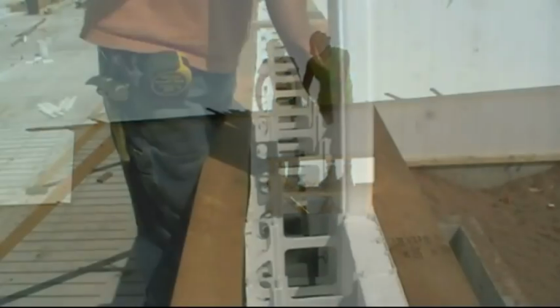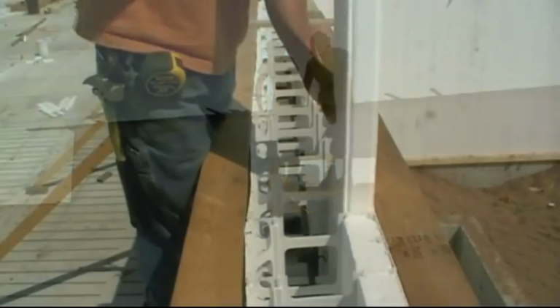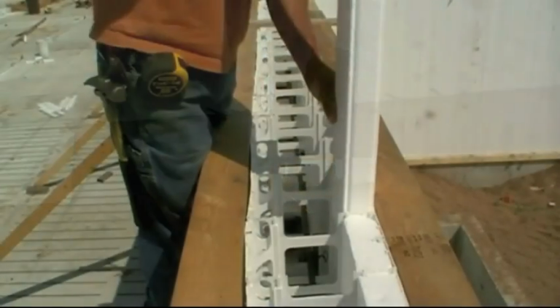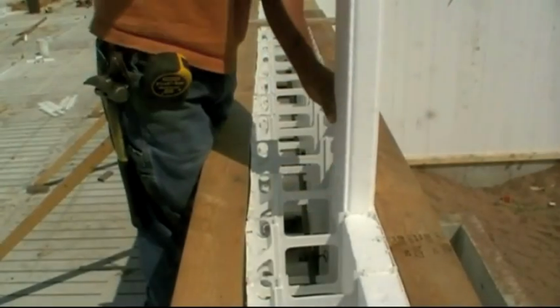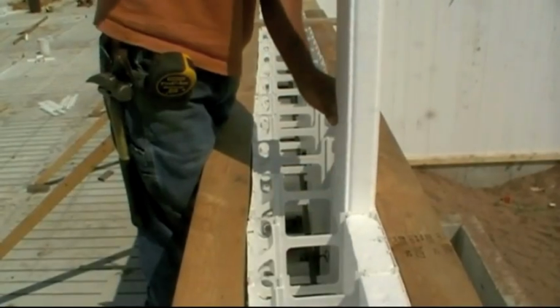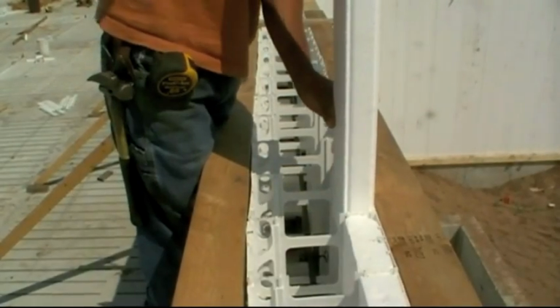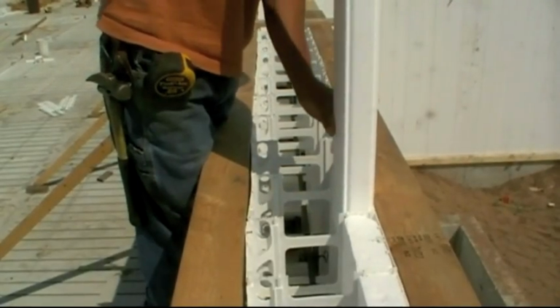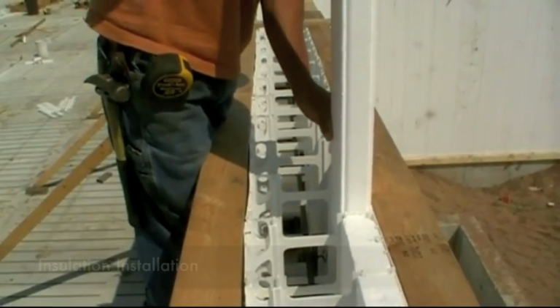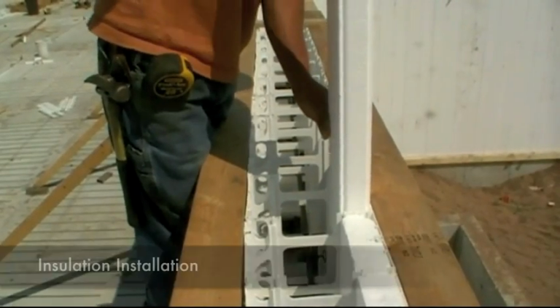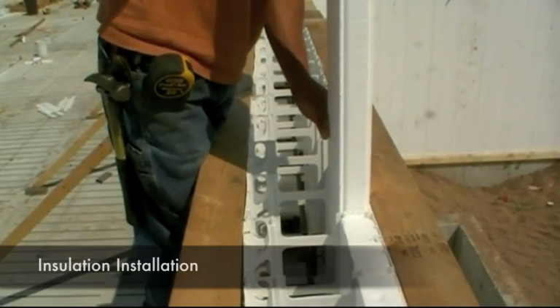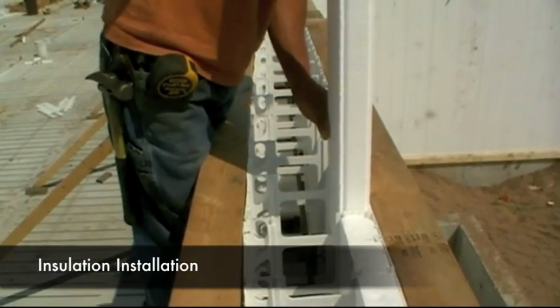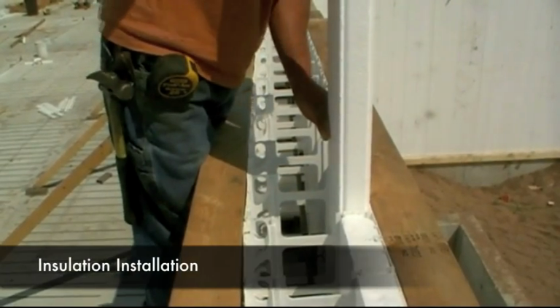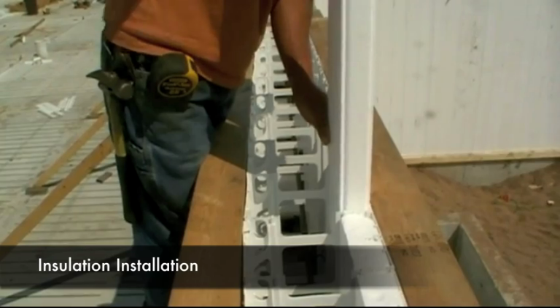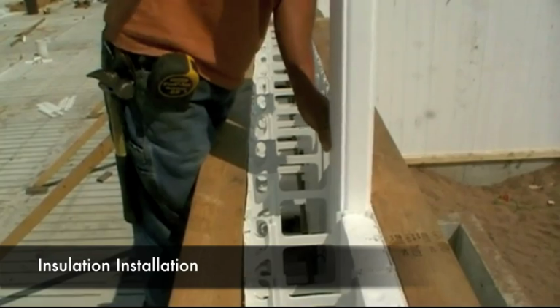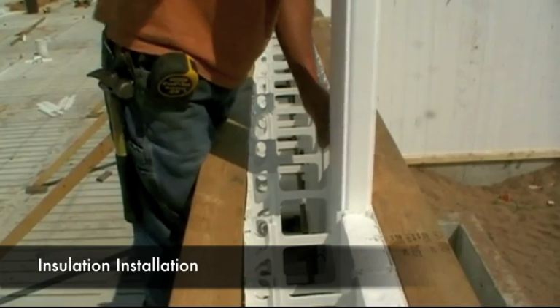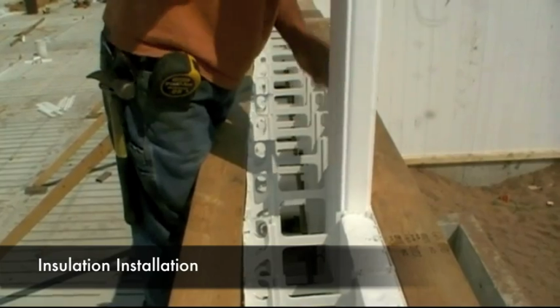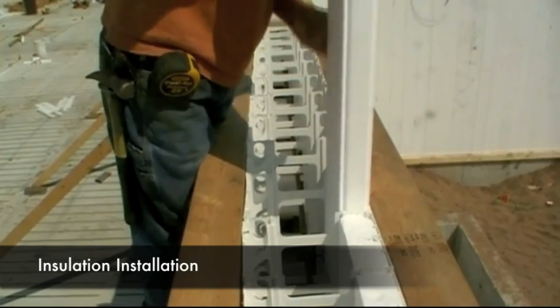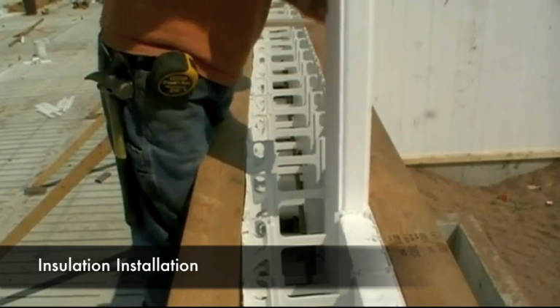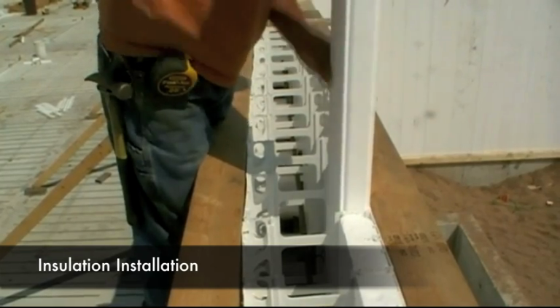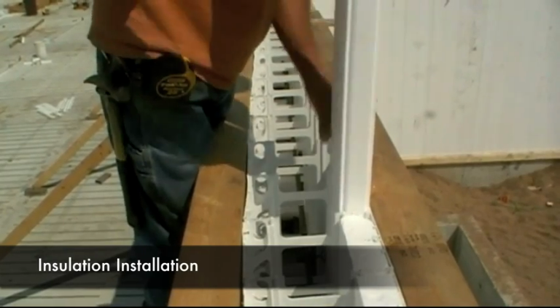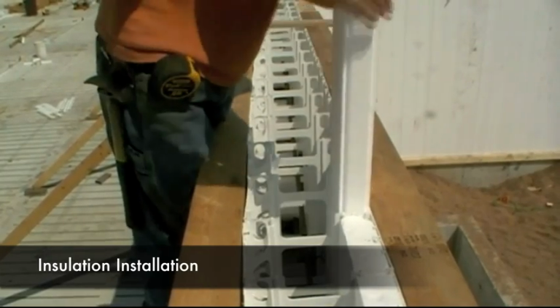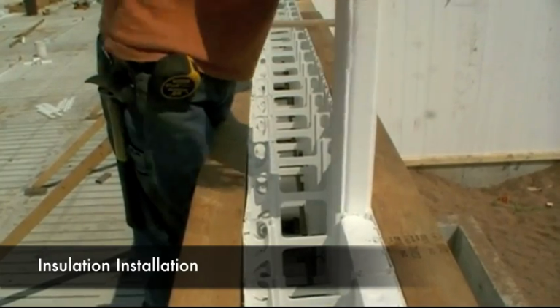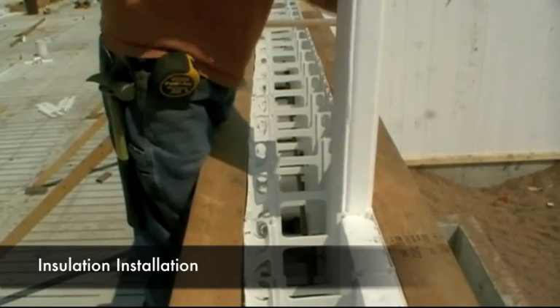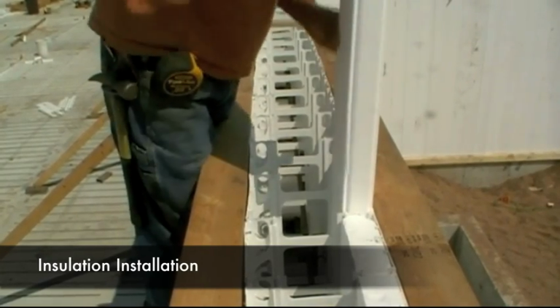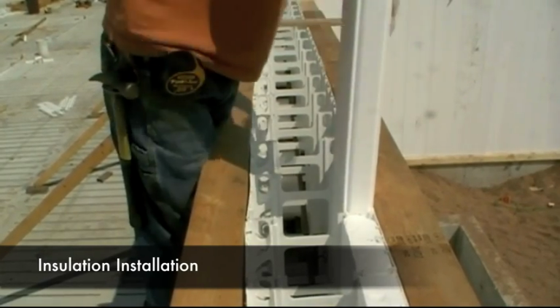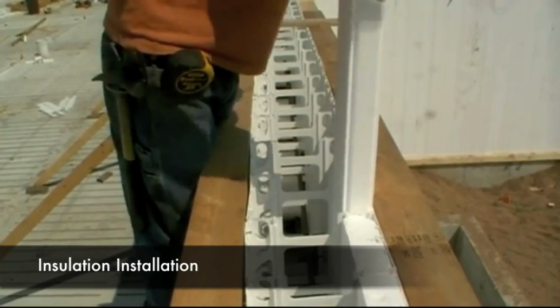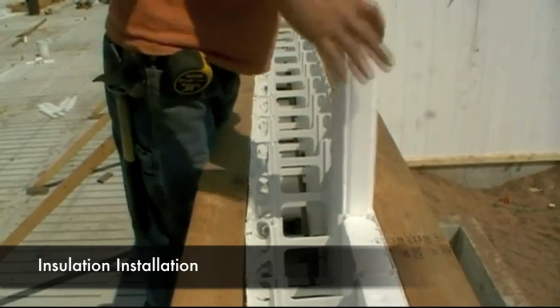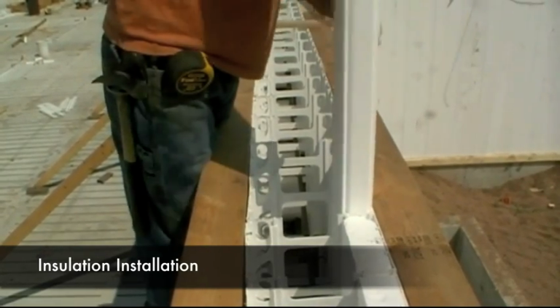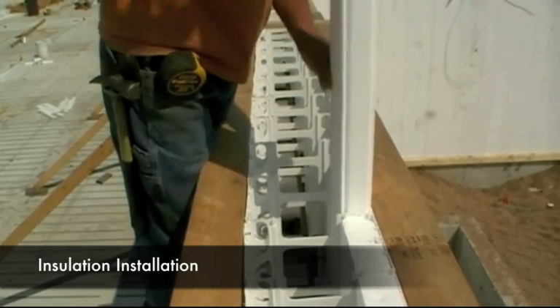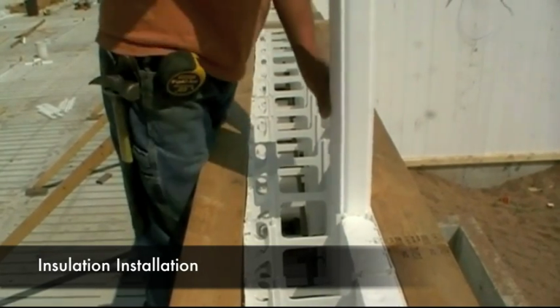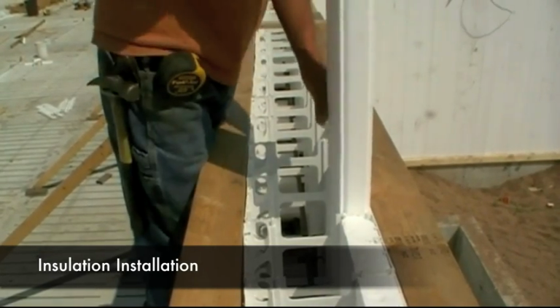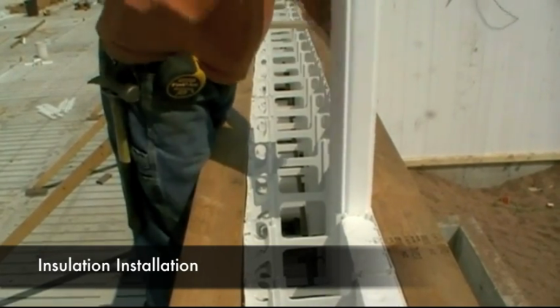Insulation can be added at any point during the build, as long as all the OctoForm components and rebar are in place.